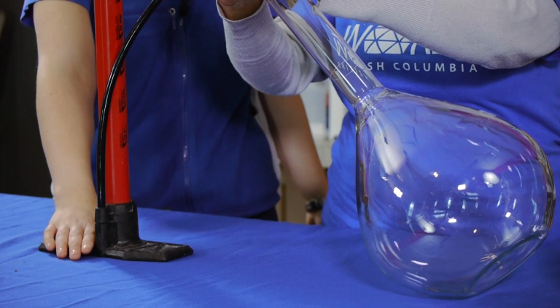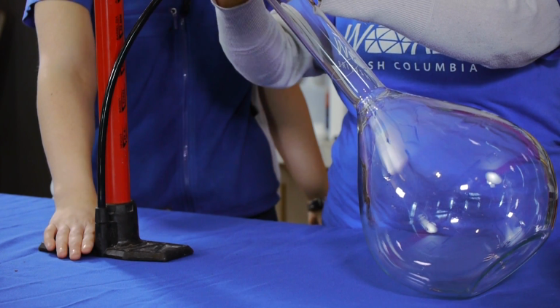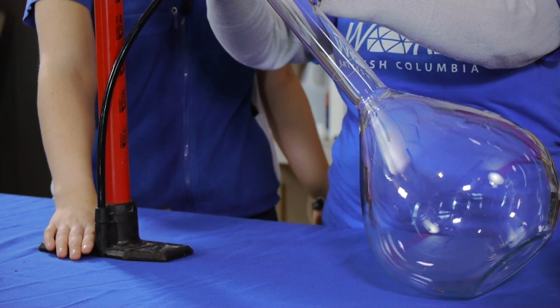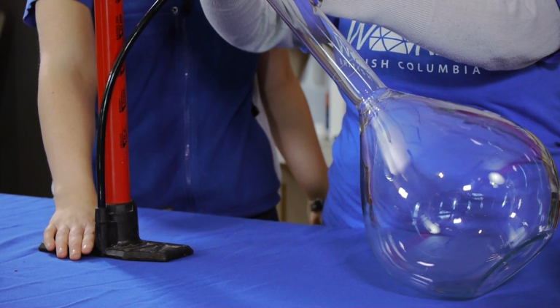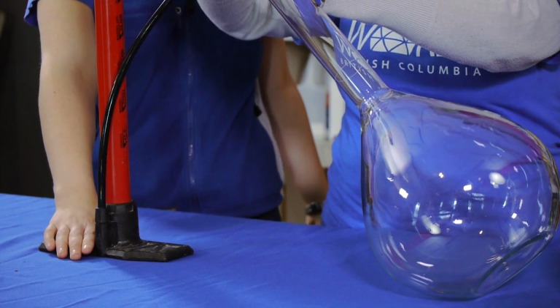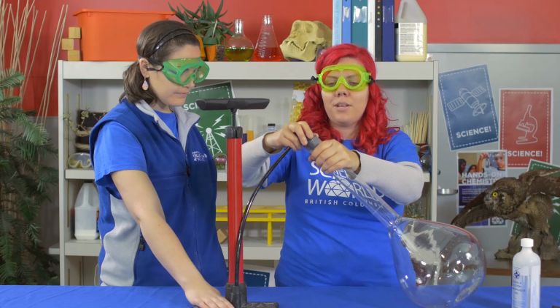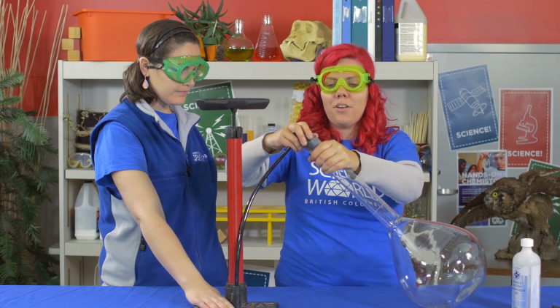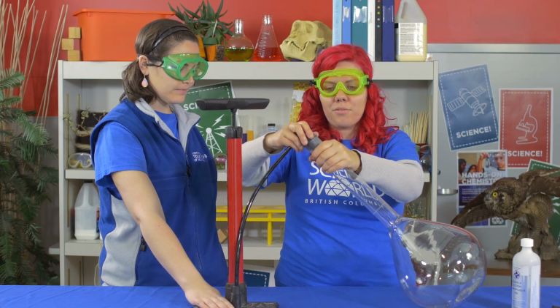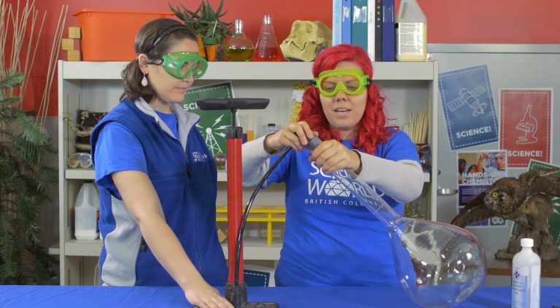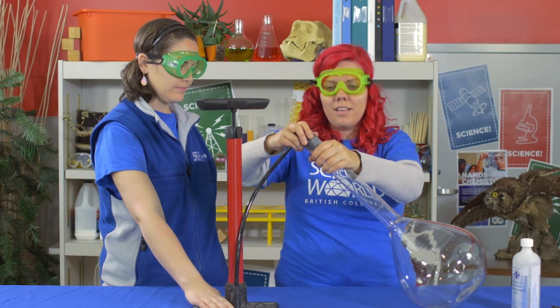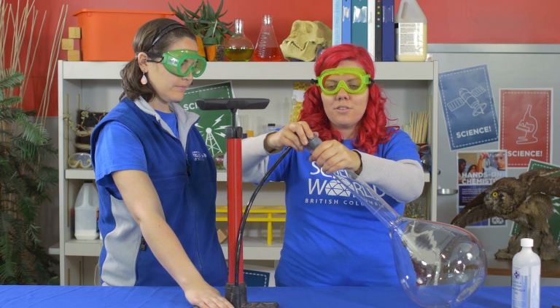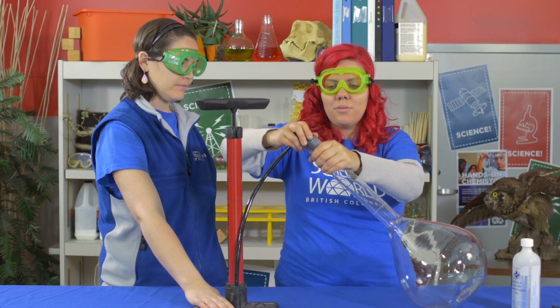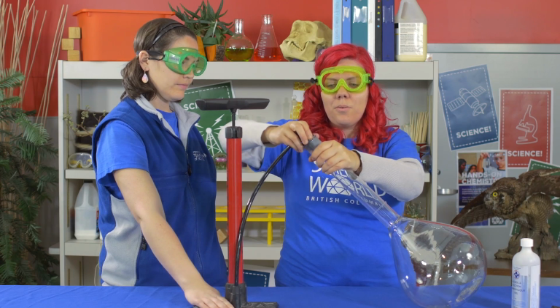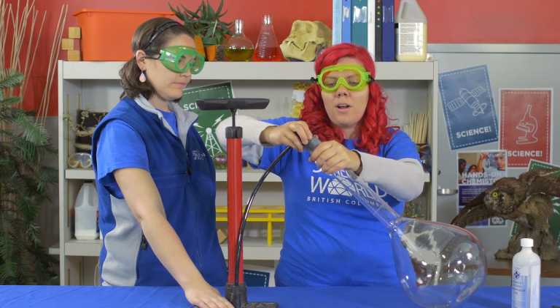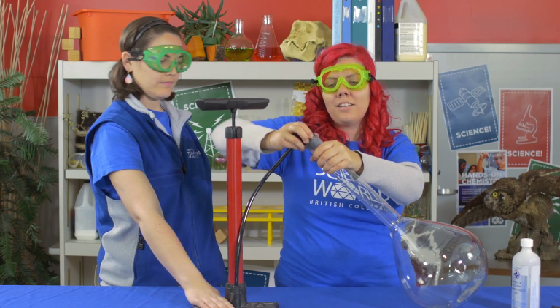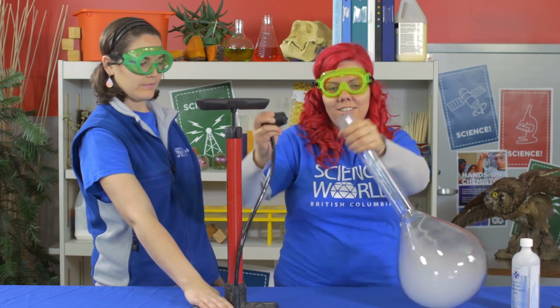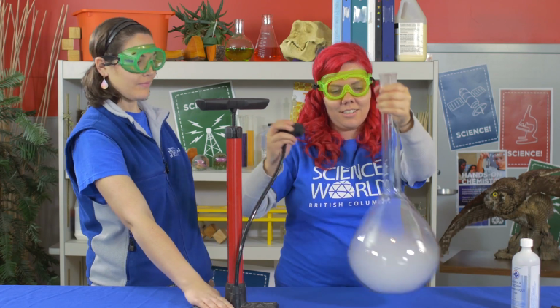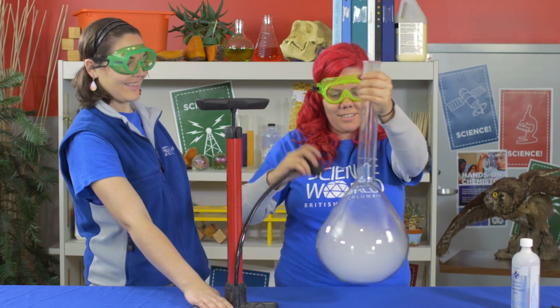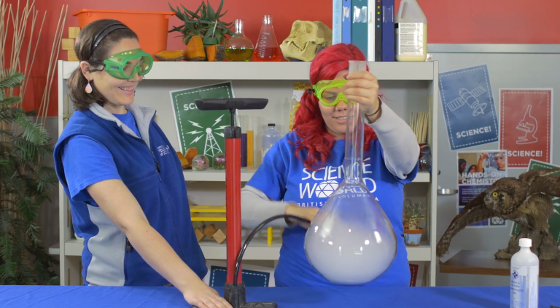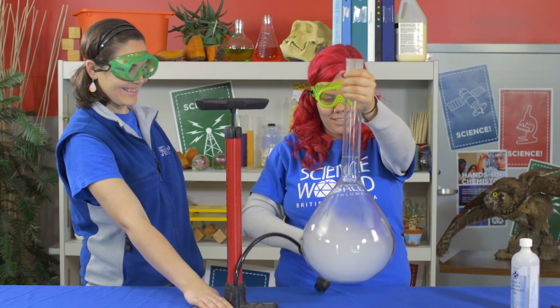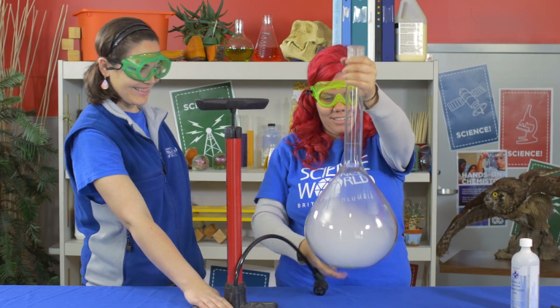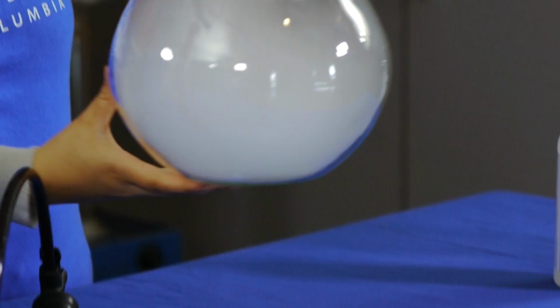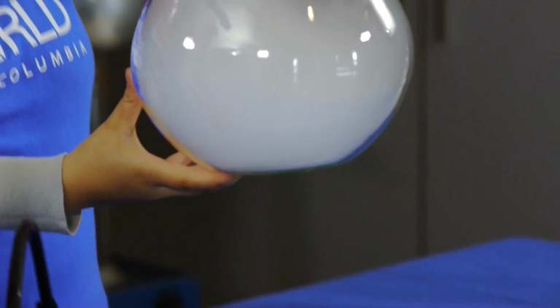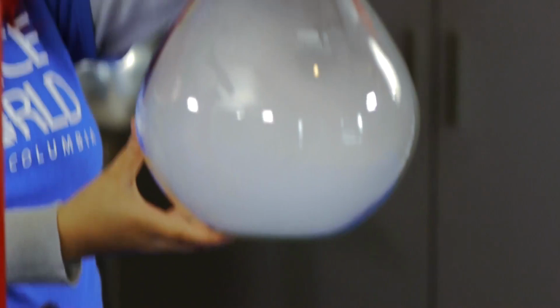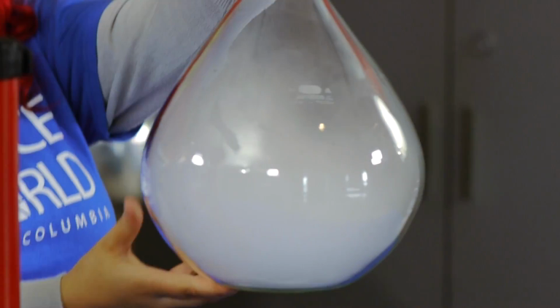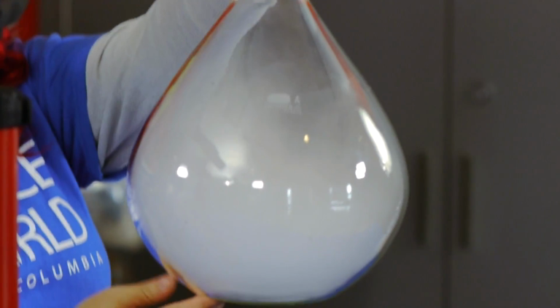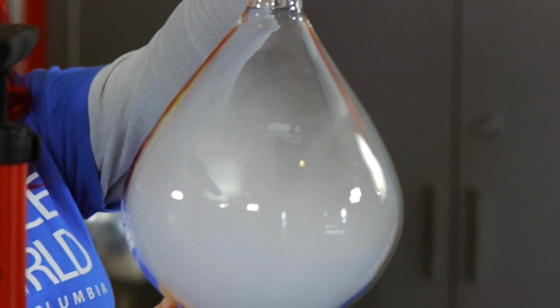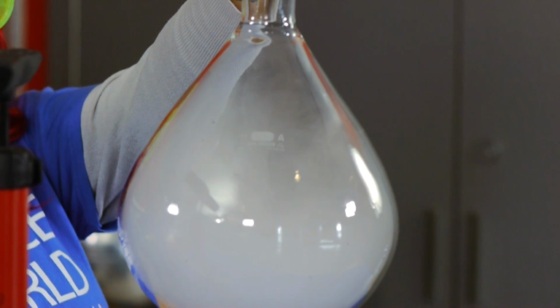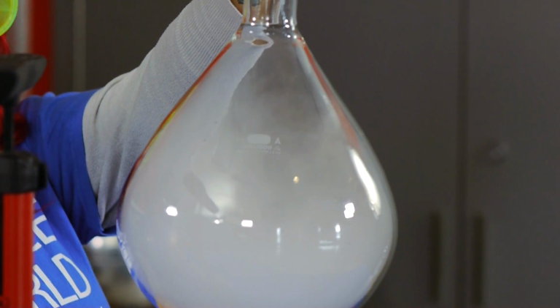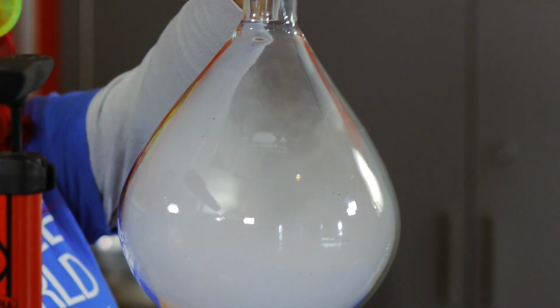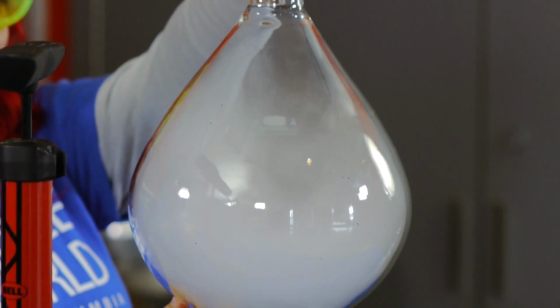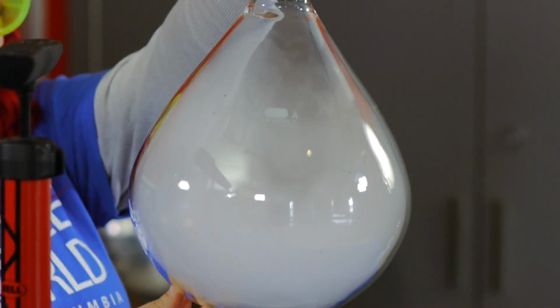And when we let go — three, two, one. Okay — cloud in a flask!